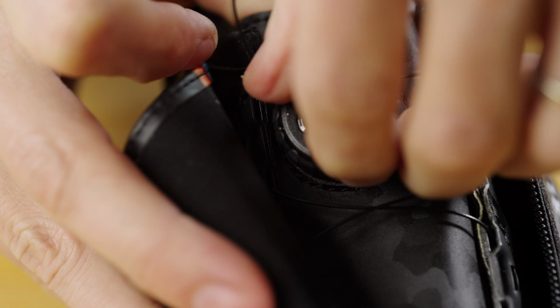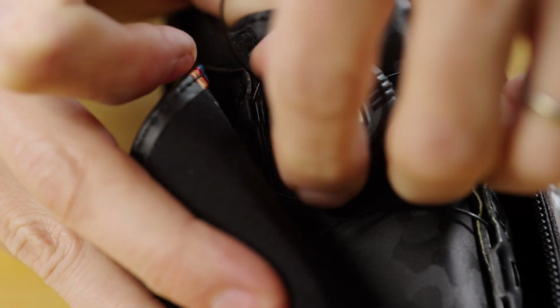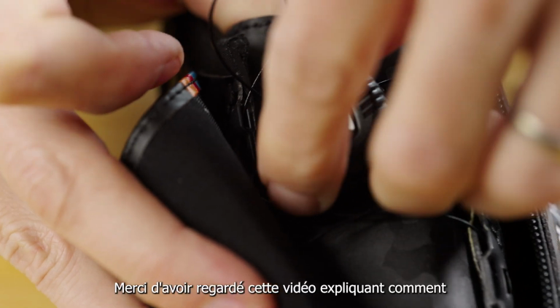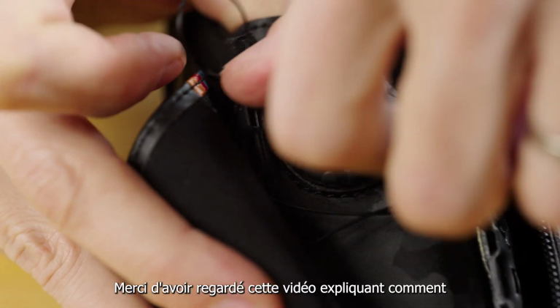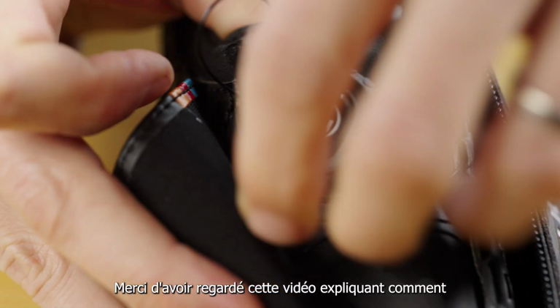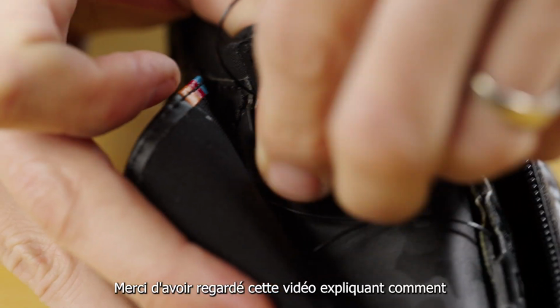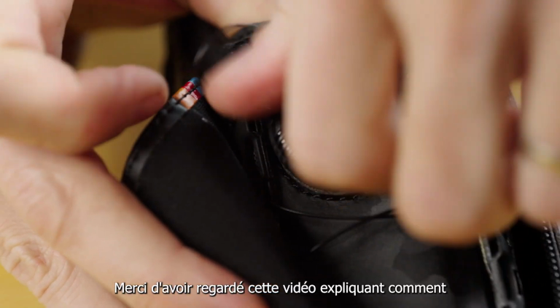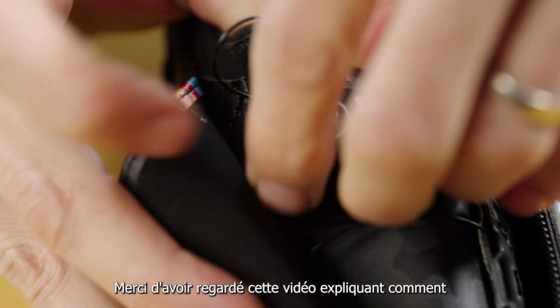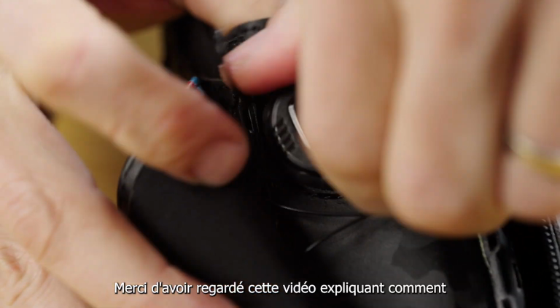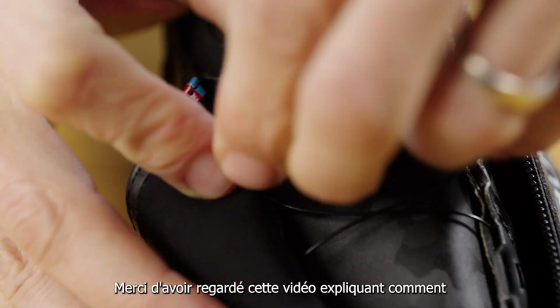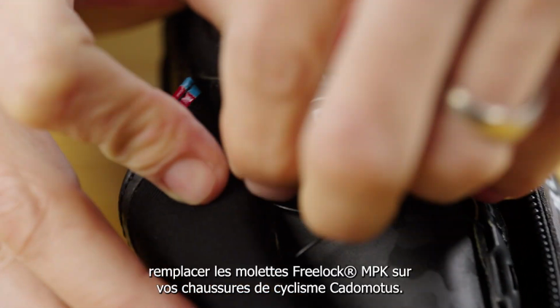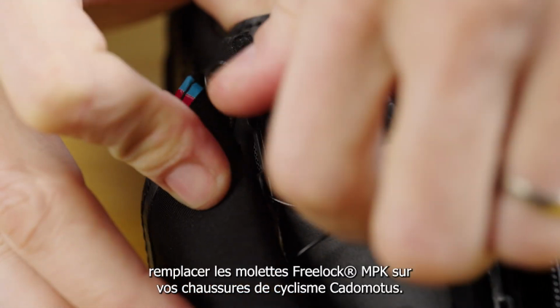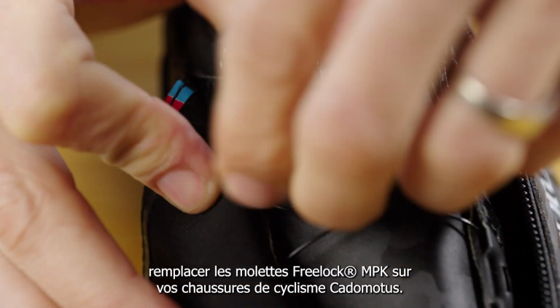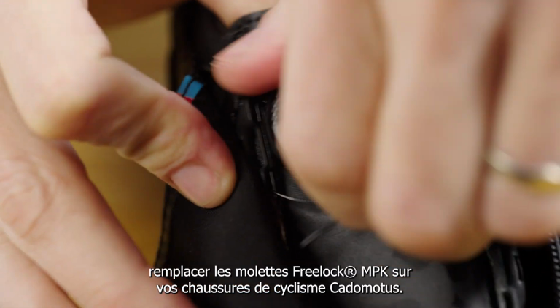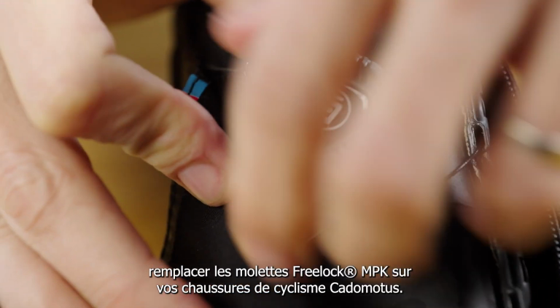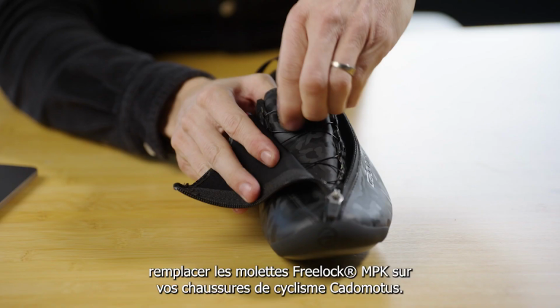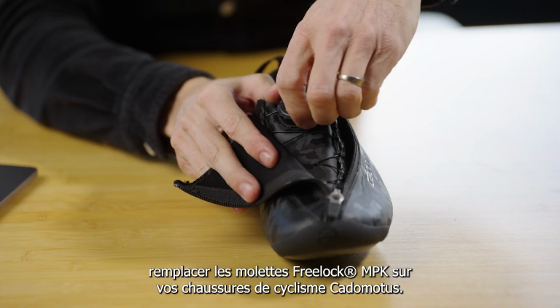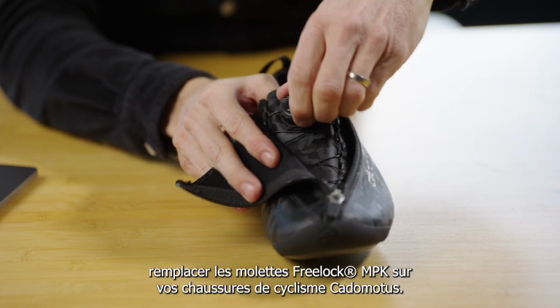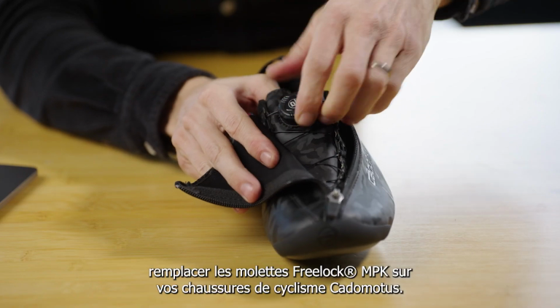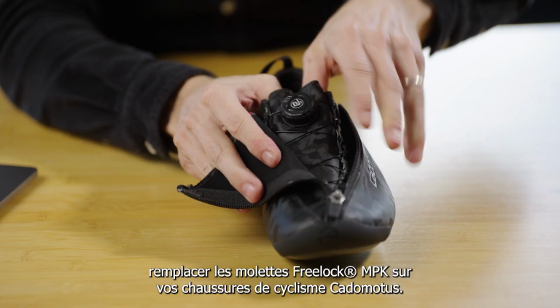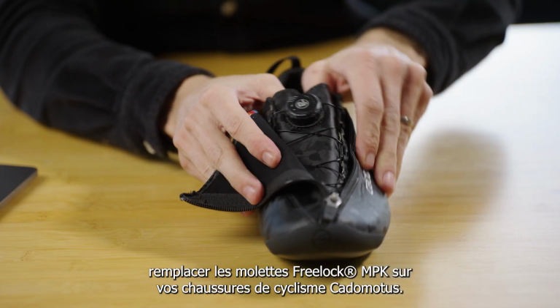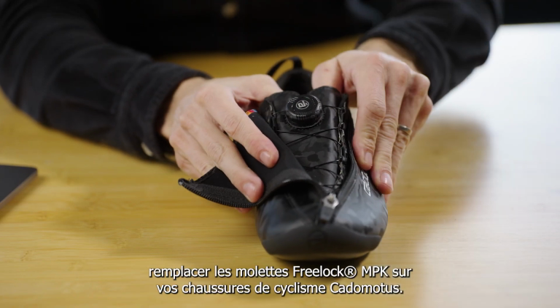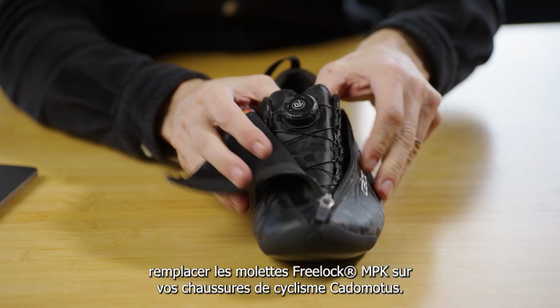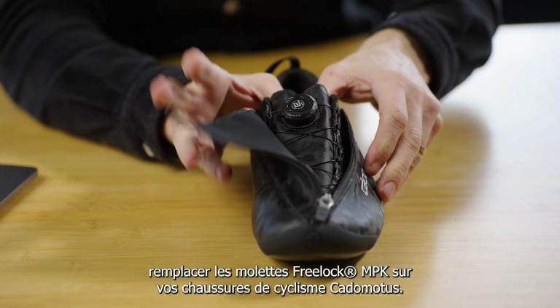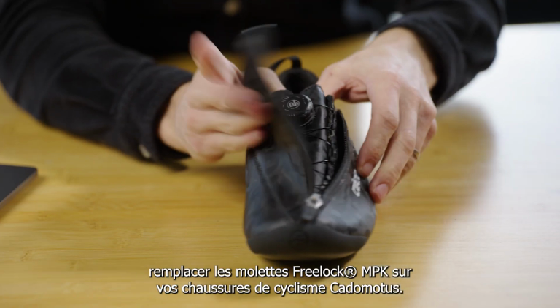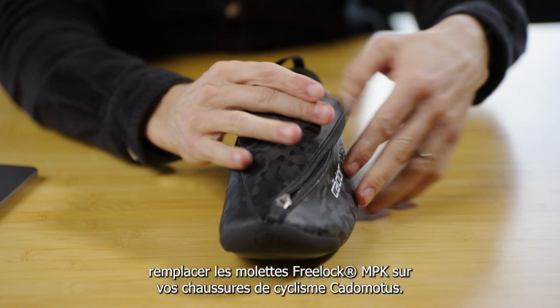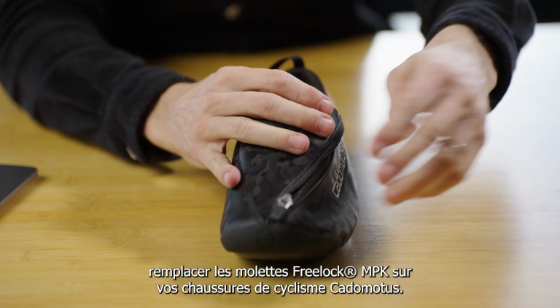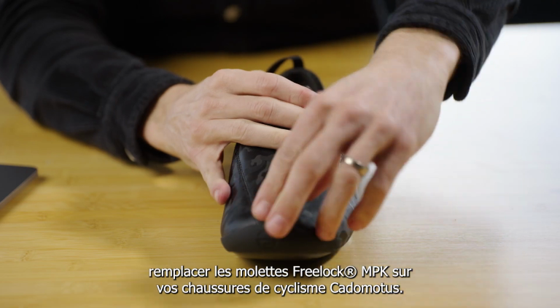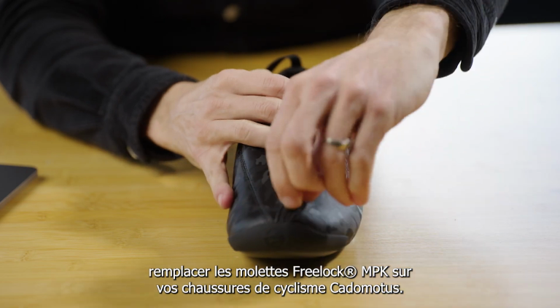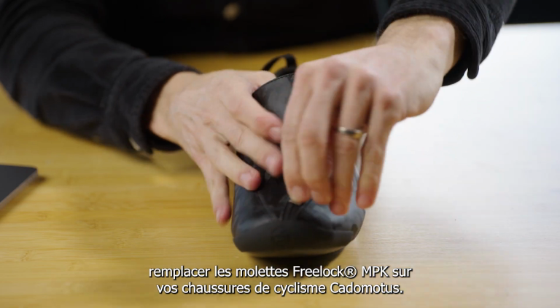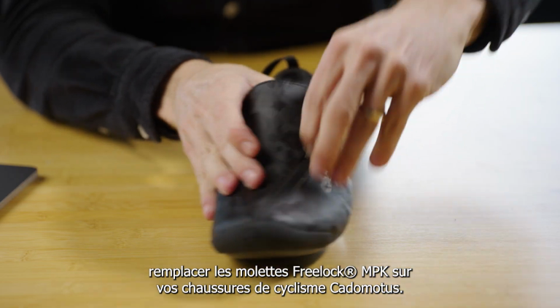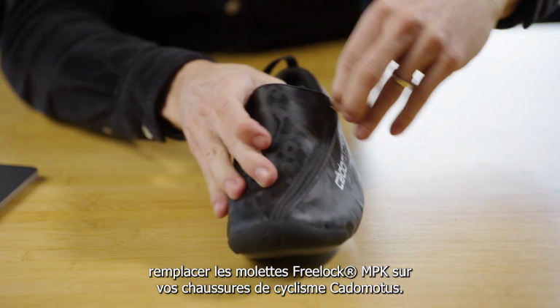Thank you for watching this video on how to replace the free lock MPK dials on your Katamotis cycling shoes.